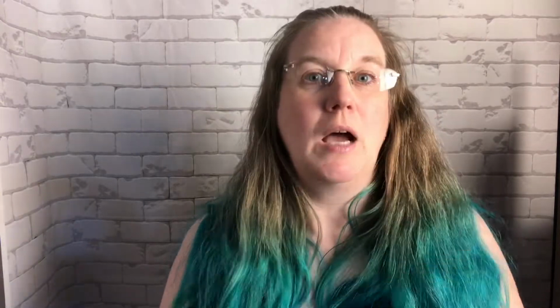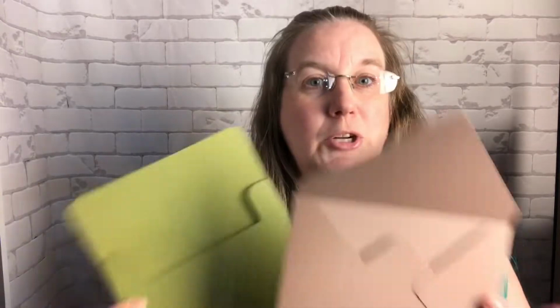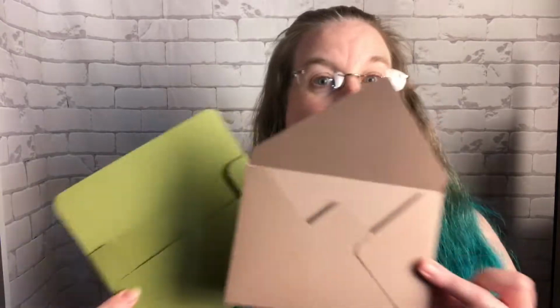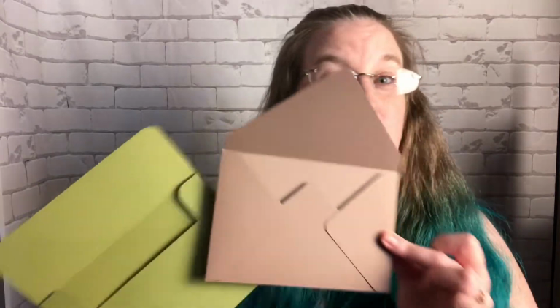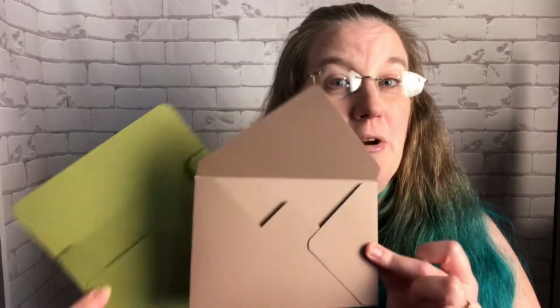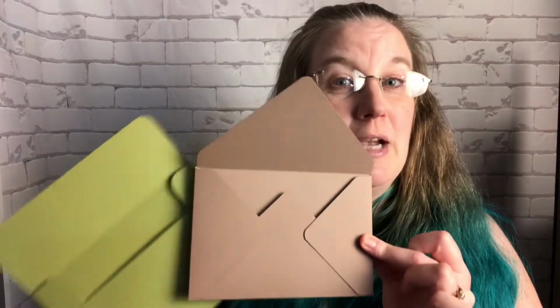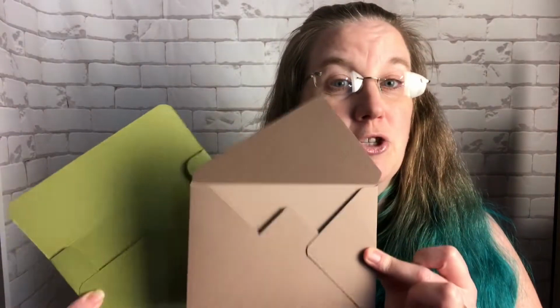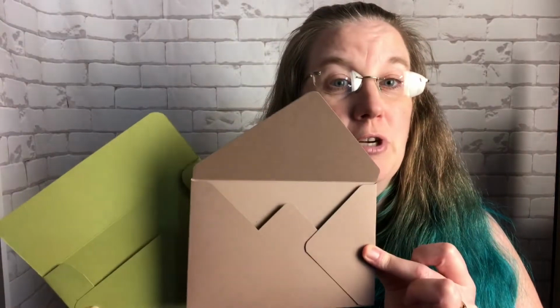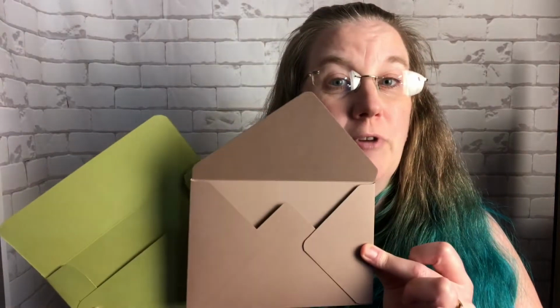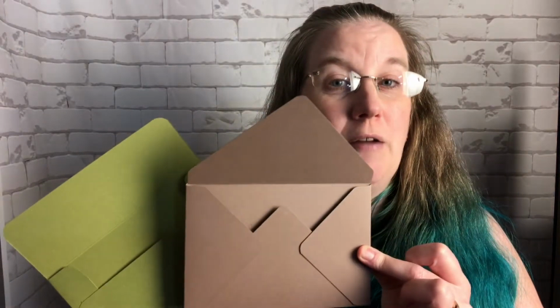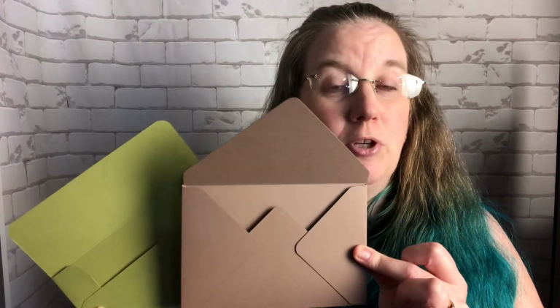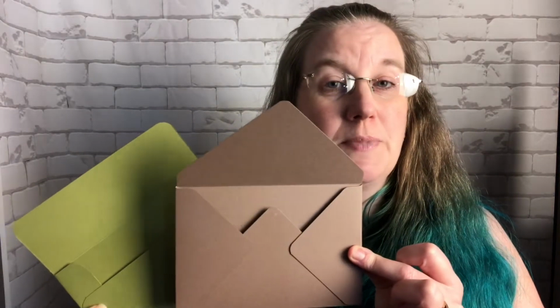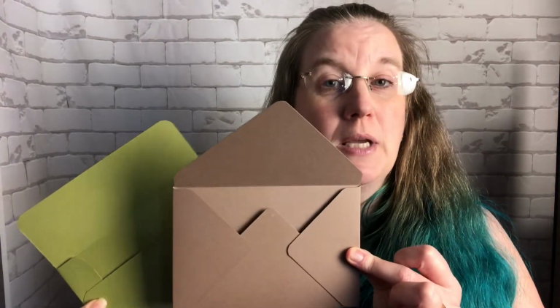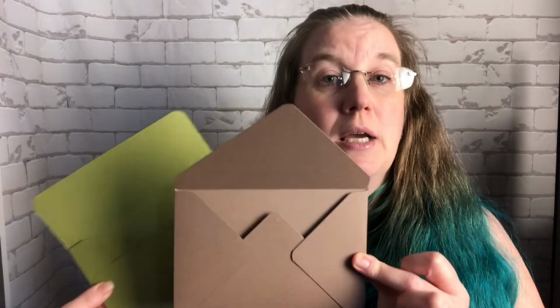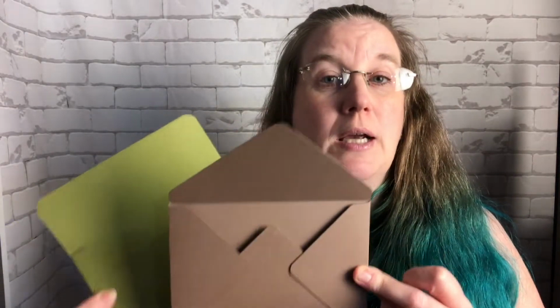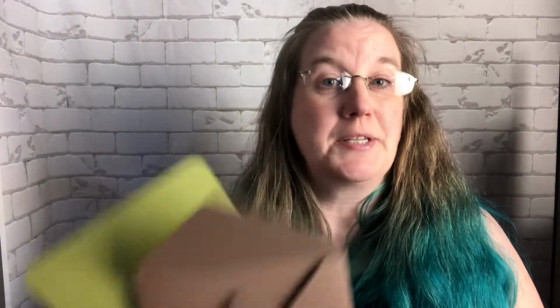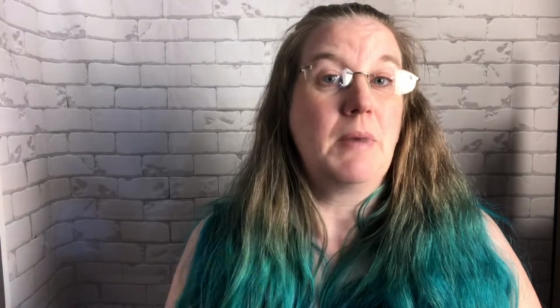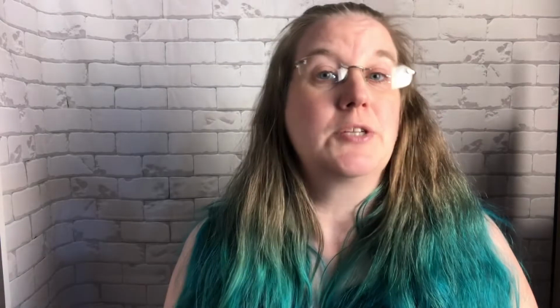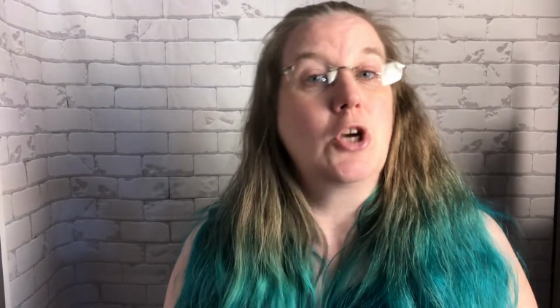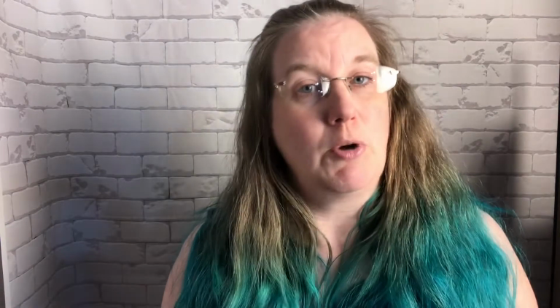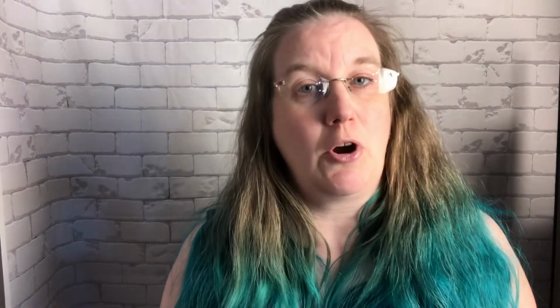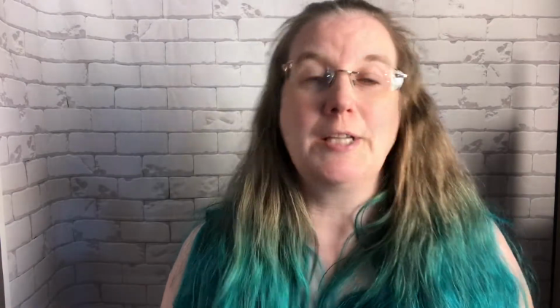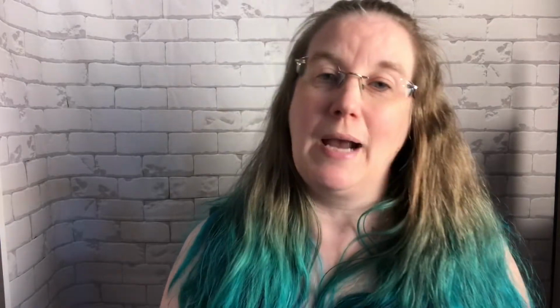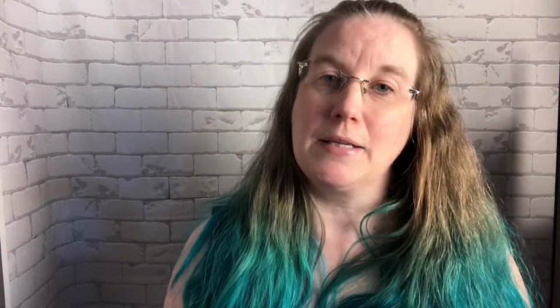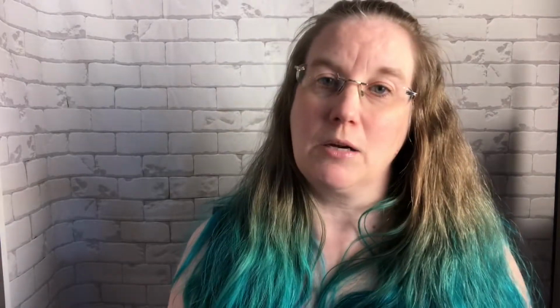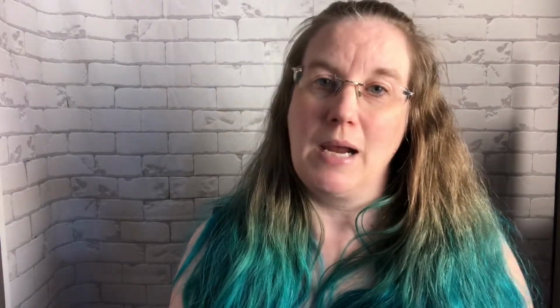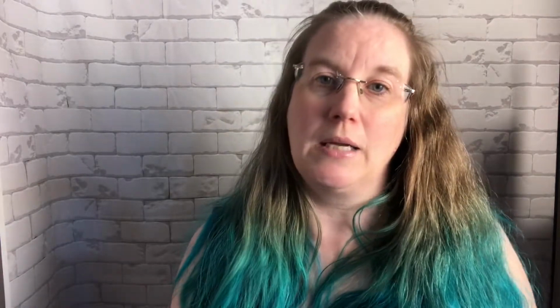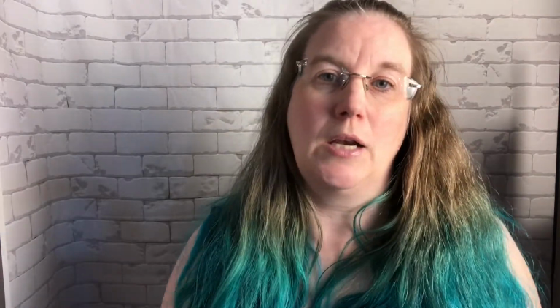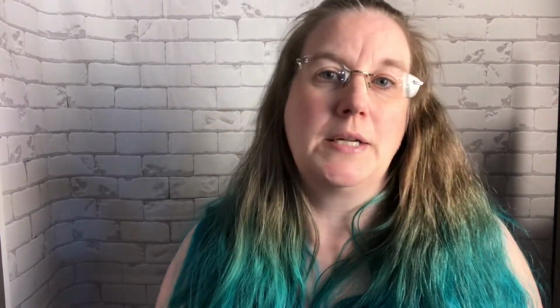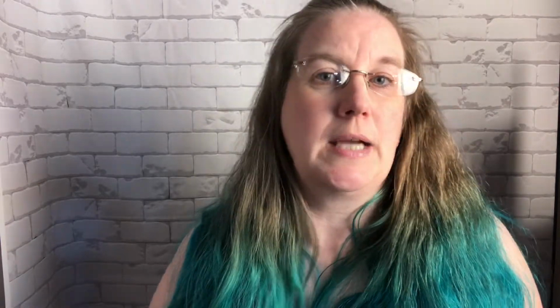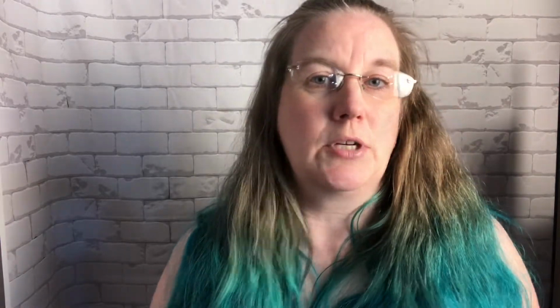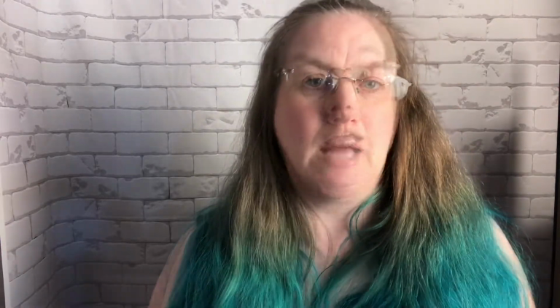I'm going to show you how to make two different envelopes customized to go with your cards, because they're made in a non-standard size.